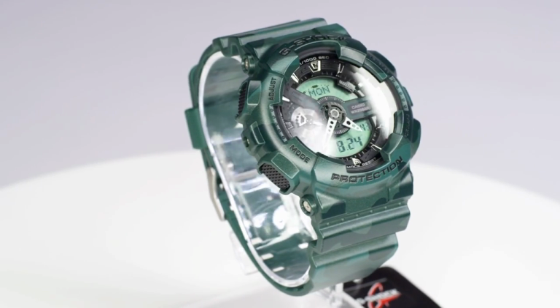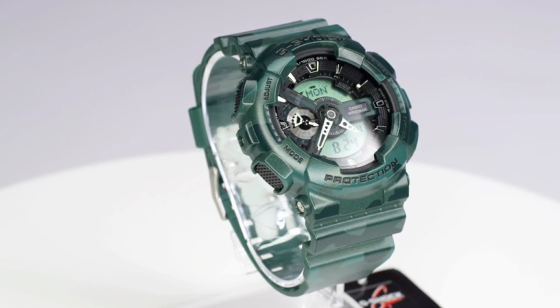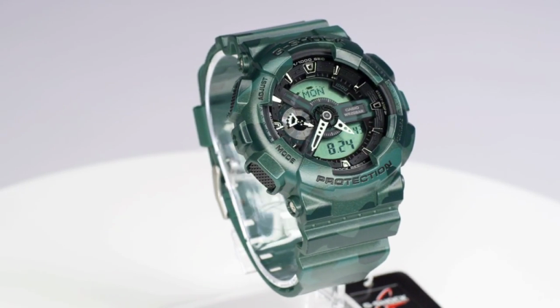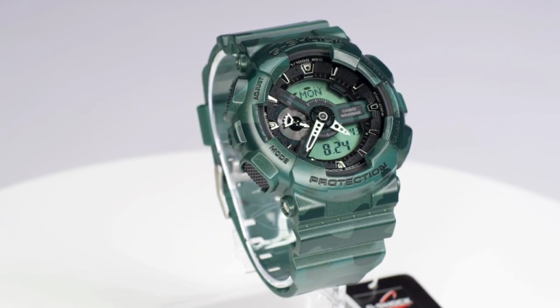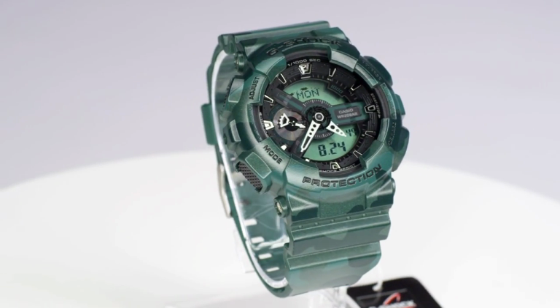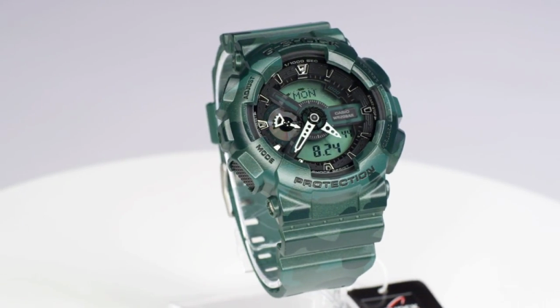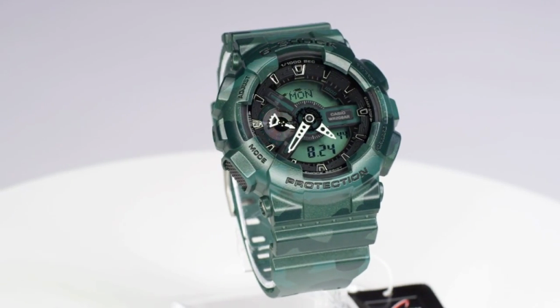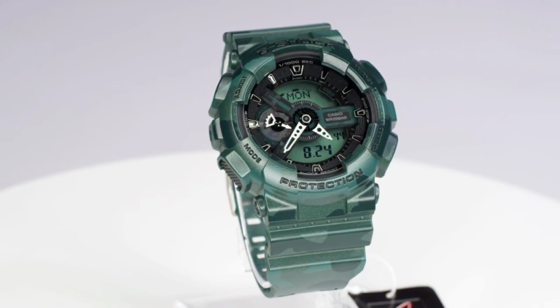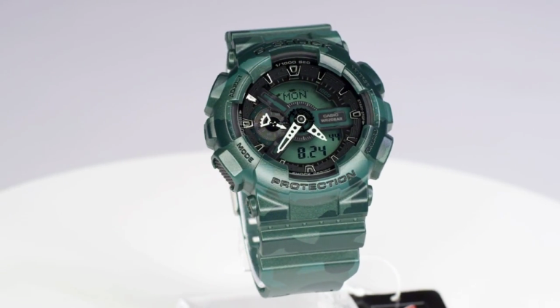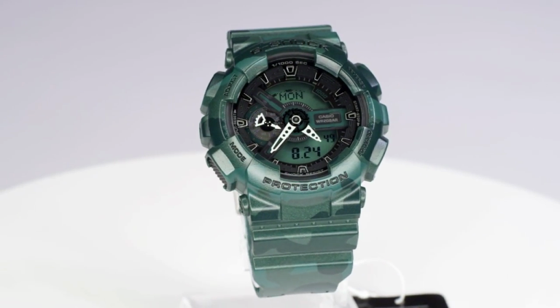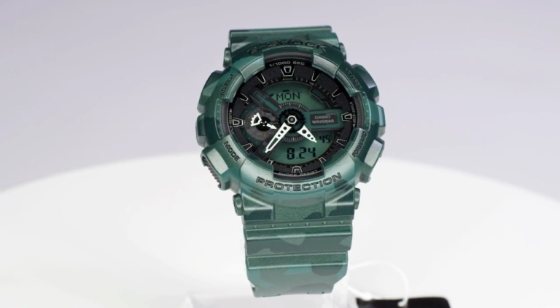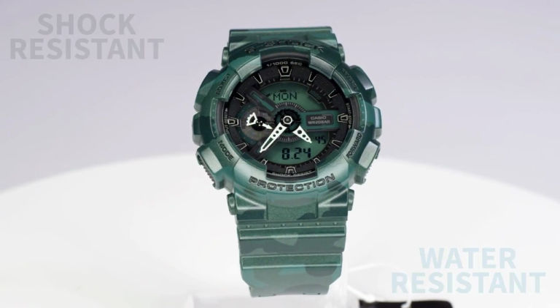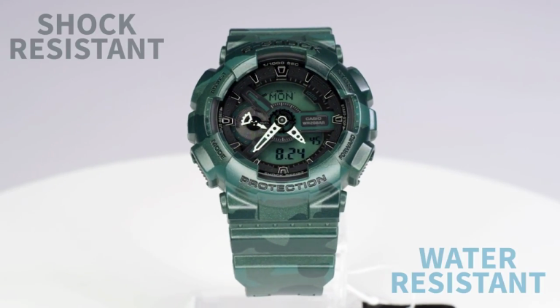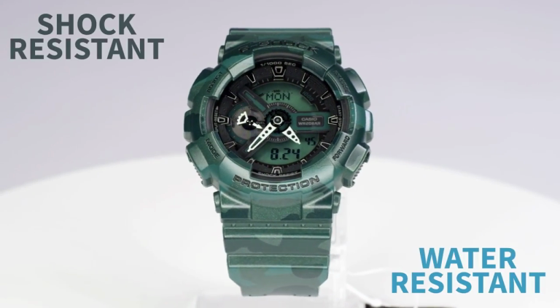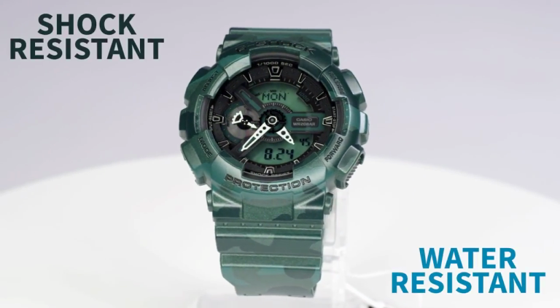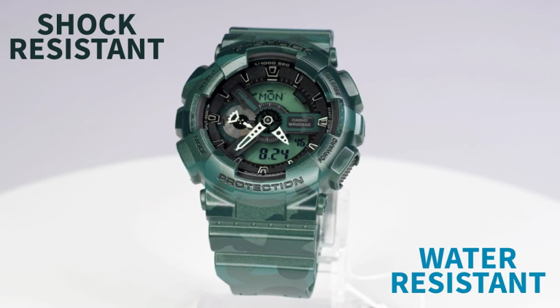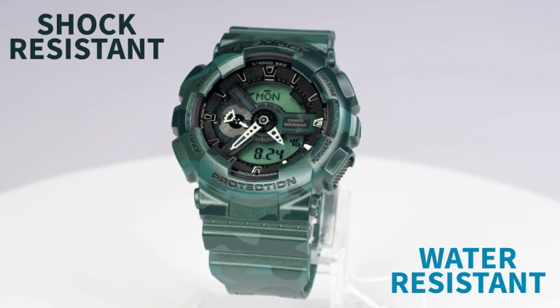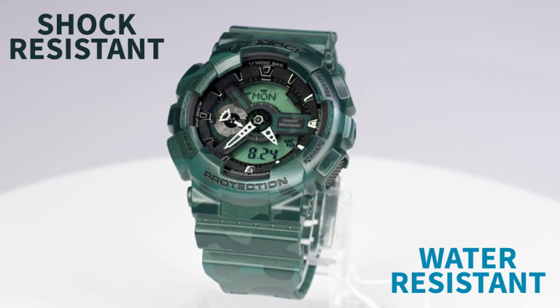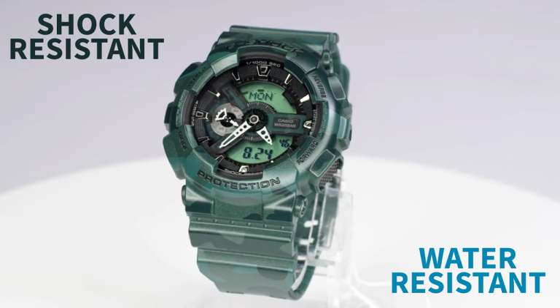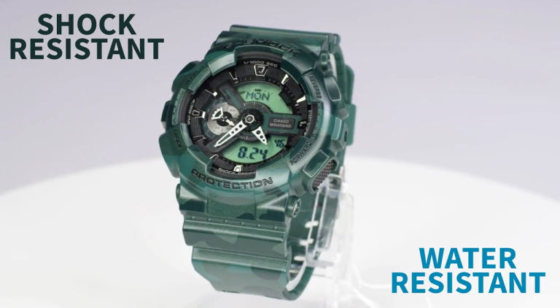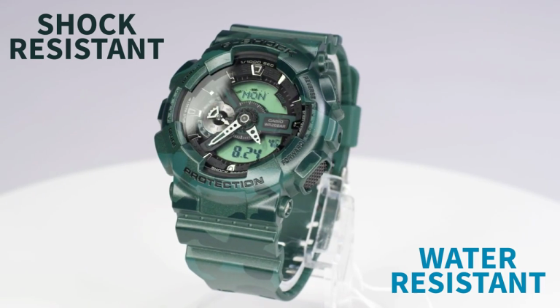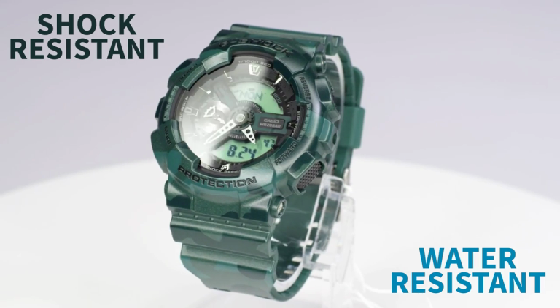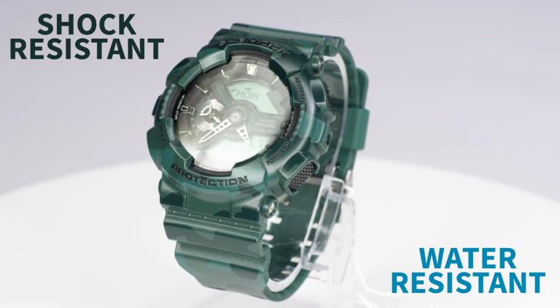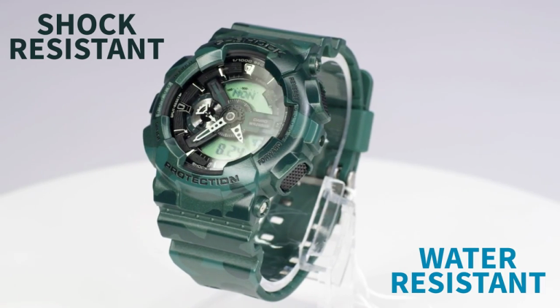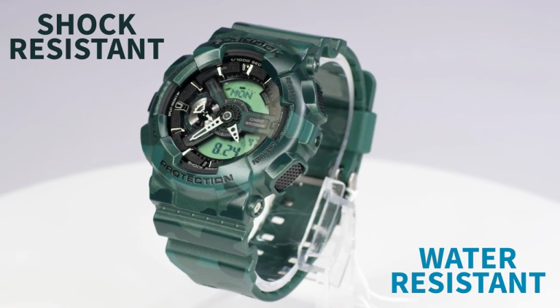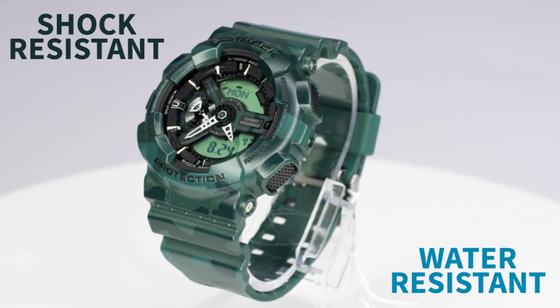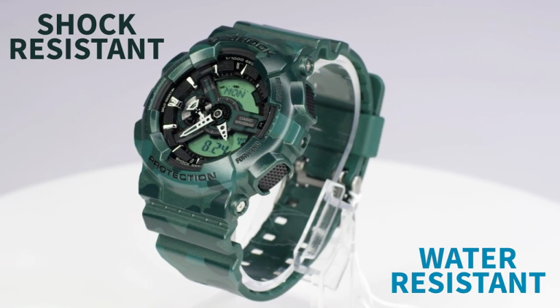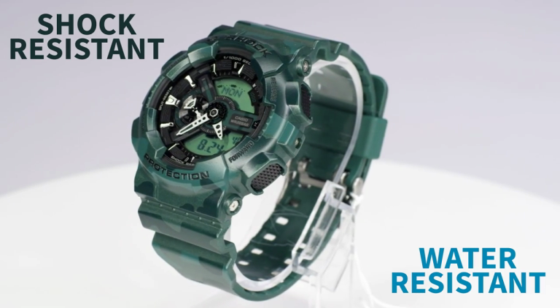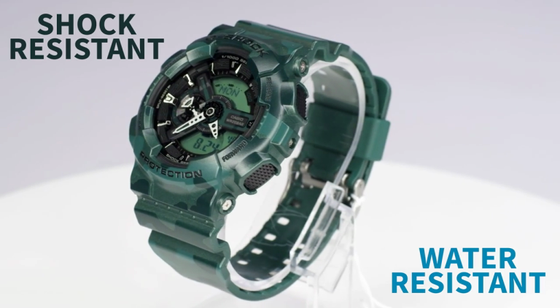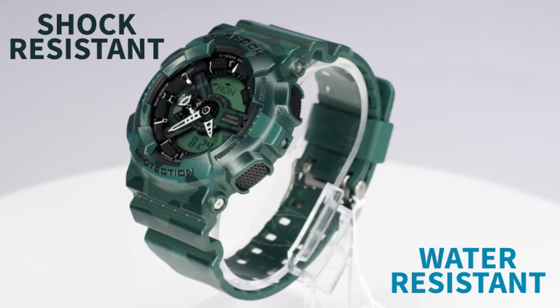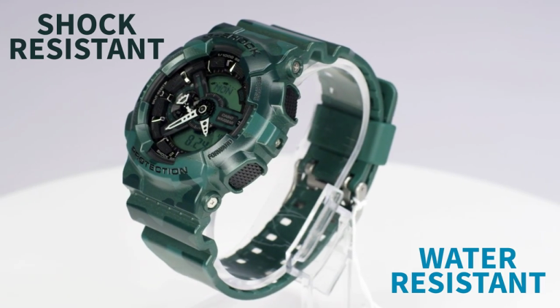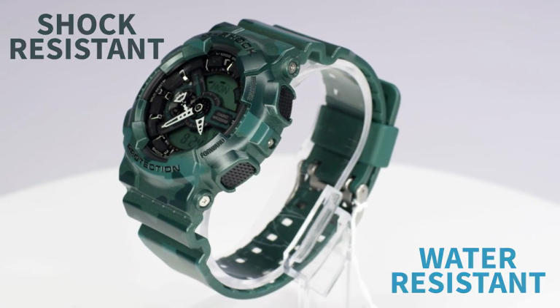This trendy G-Shock is stylish and street smart, delivering outstanding shock resistance, 200 metre water resistance and anti-magnetic resistance.